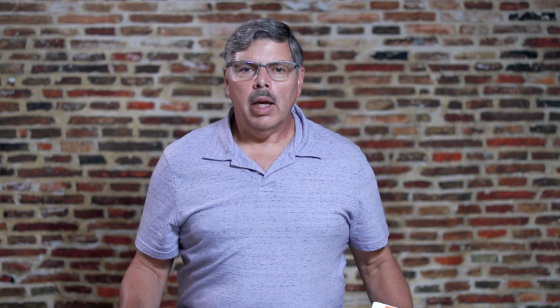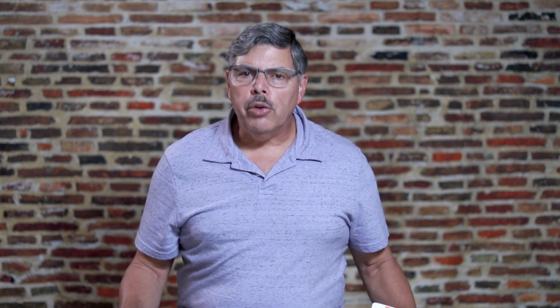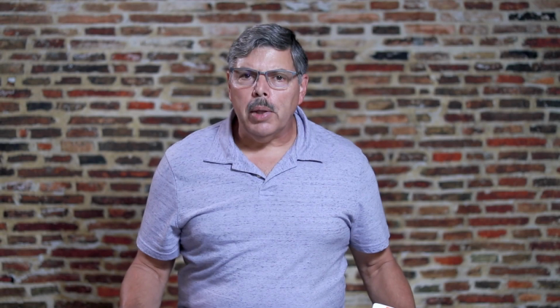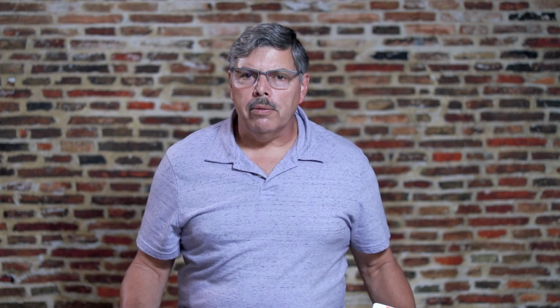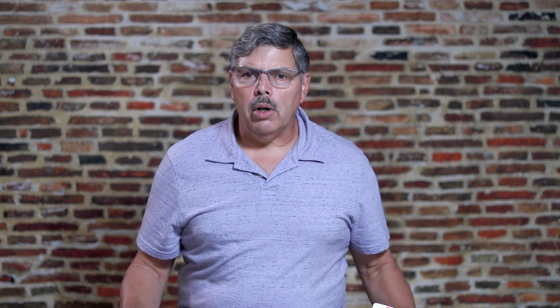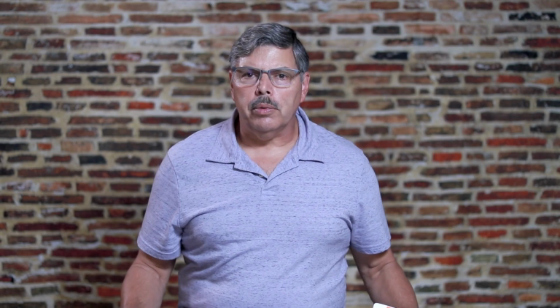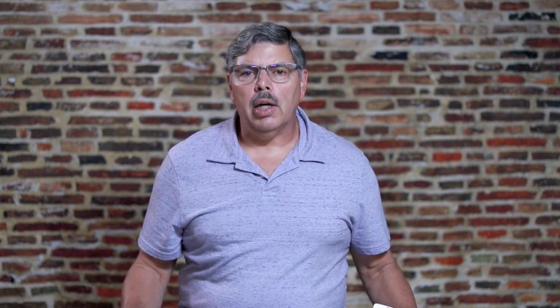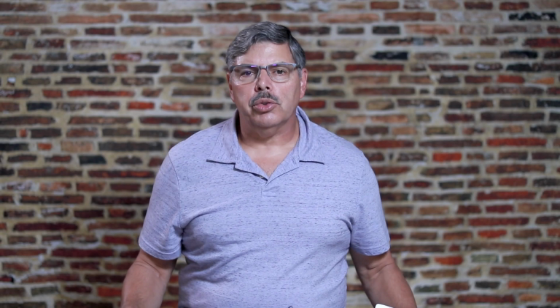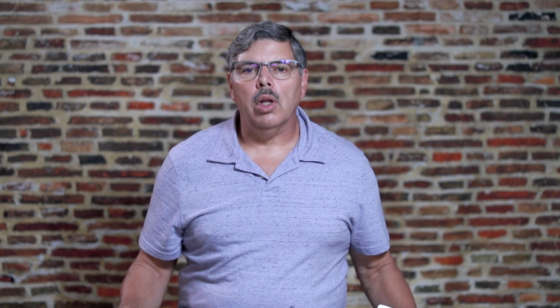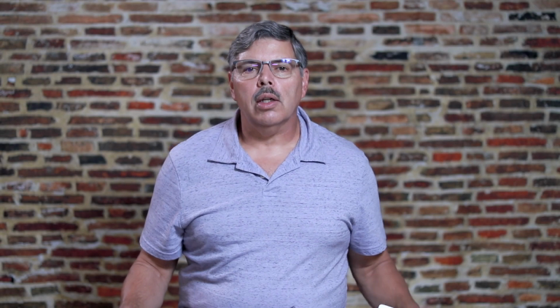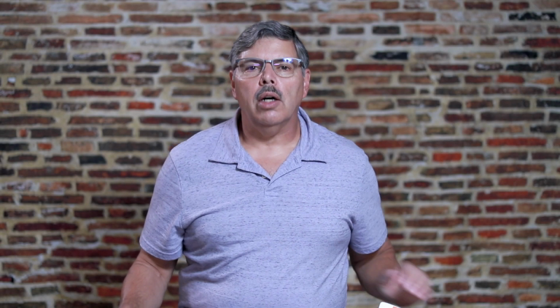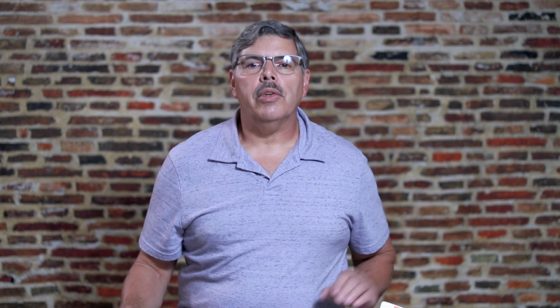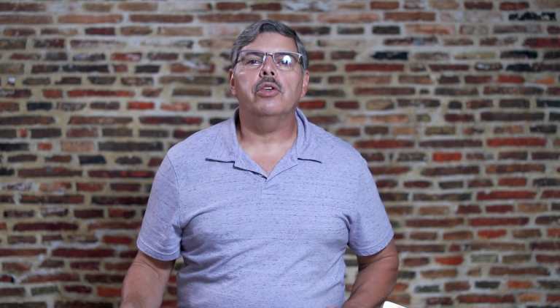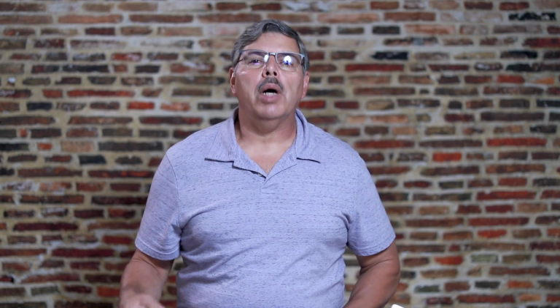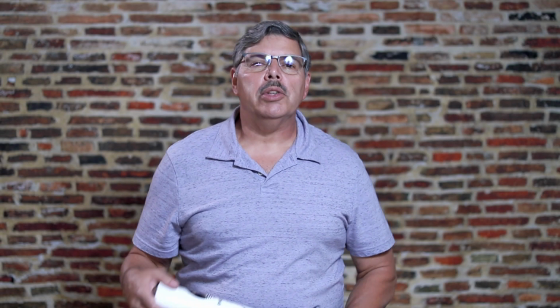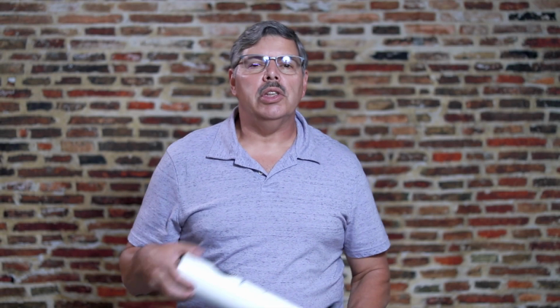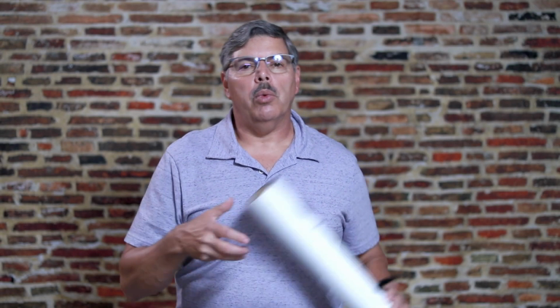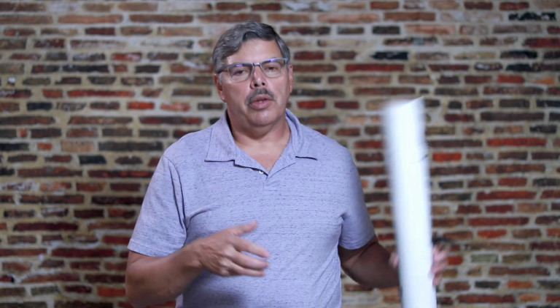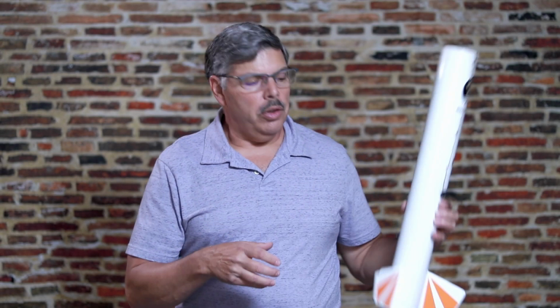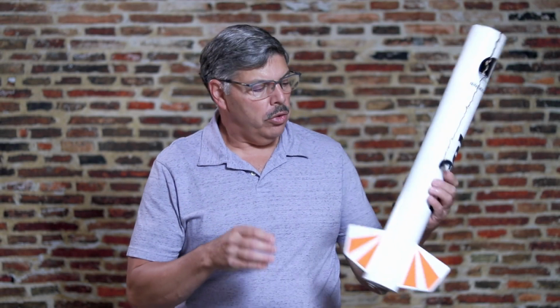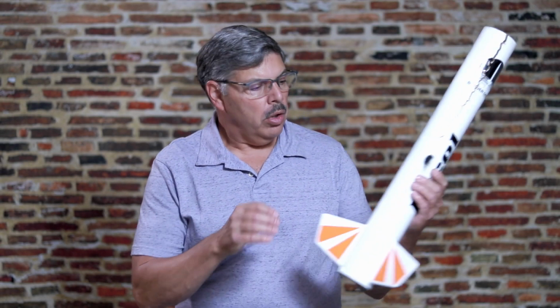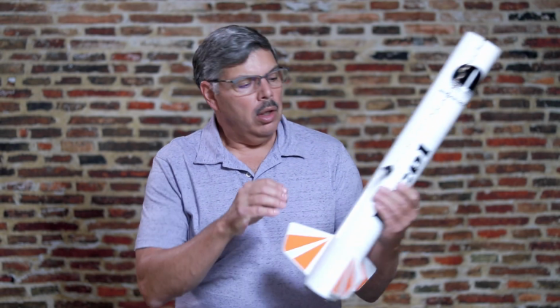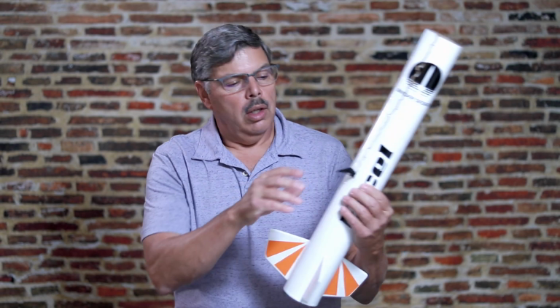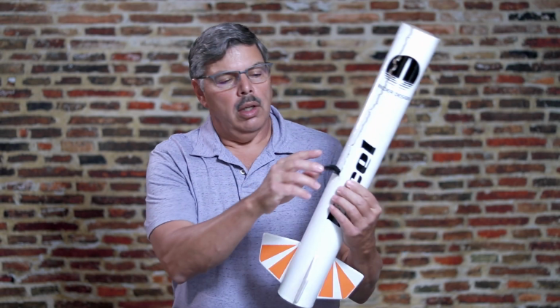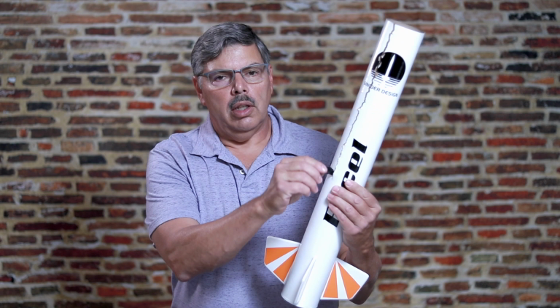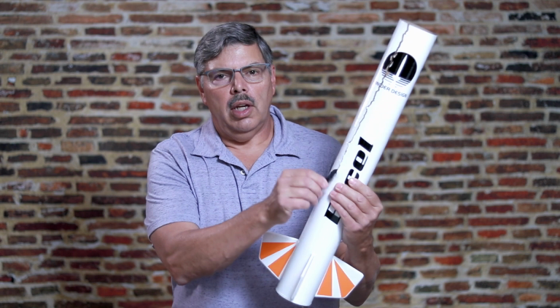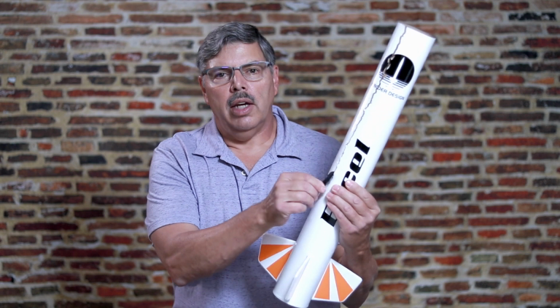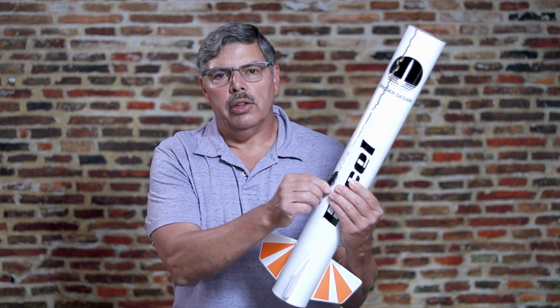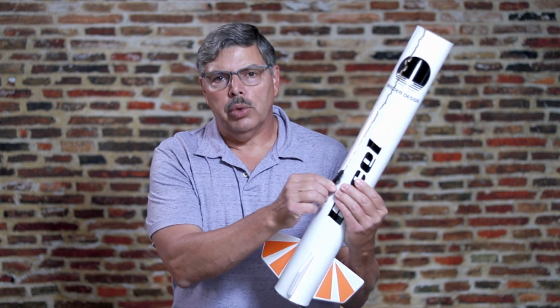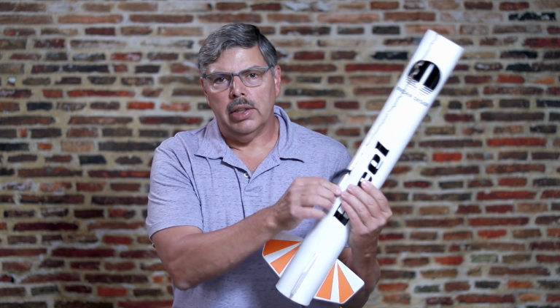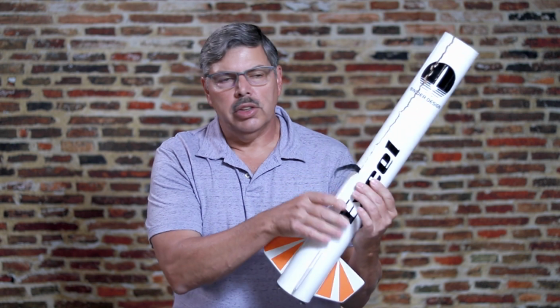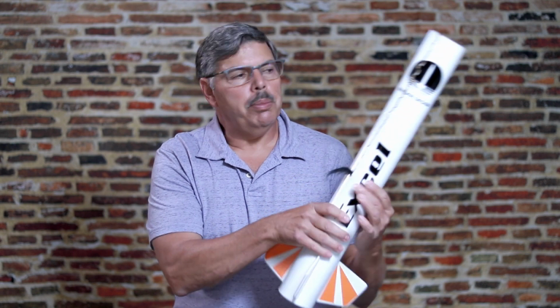If you've been involved in rocketry long enough, then you've probably seen one of these — the dreaded zipper.